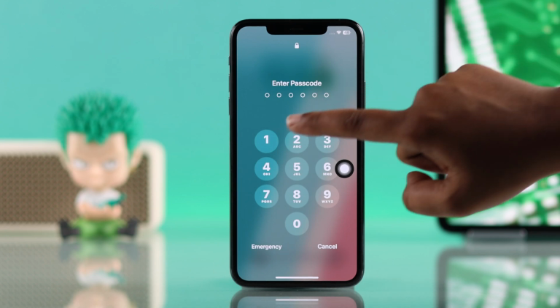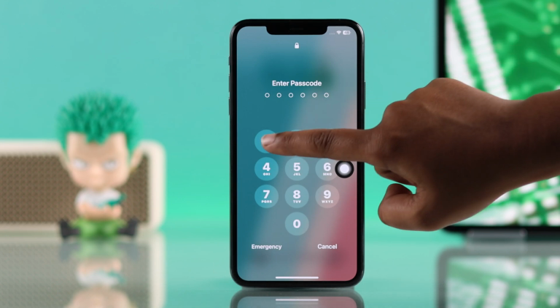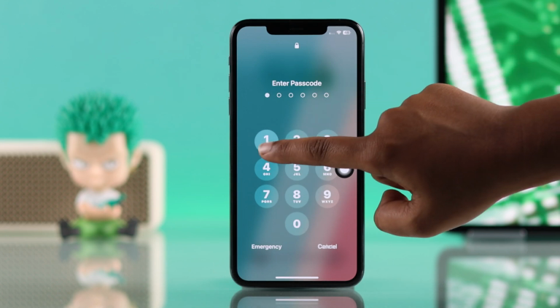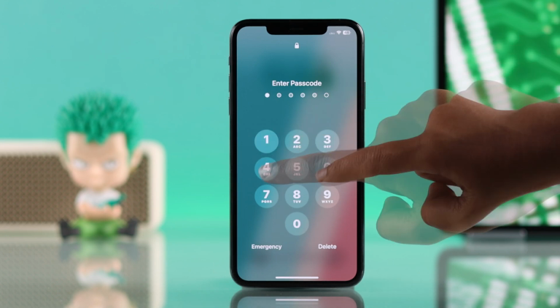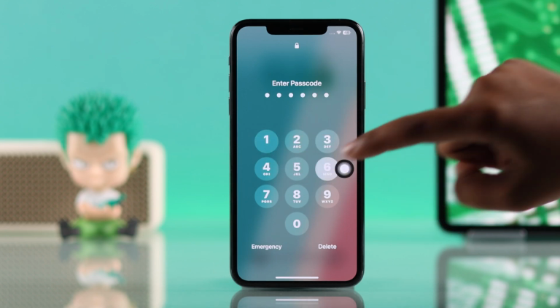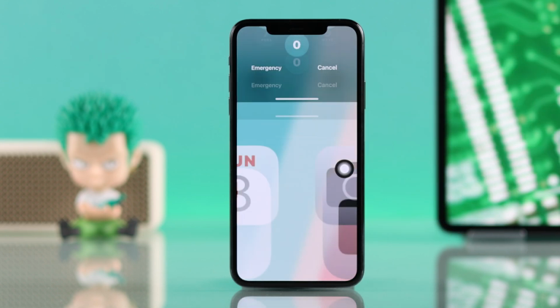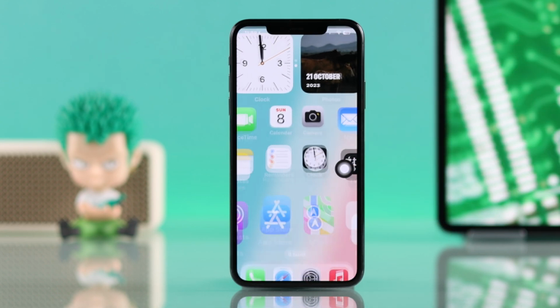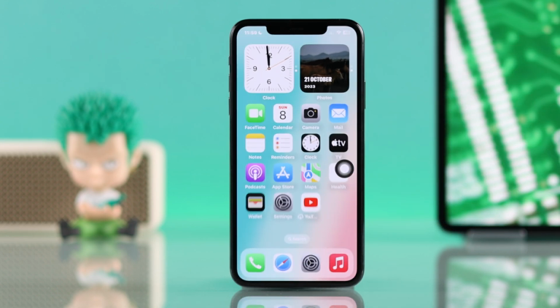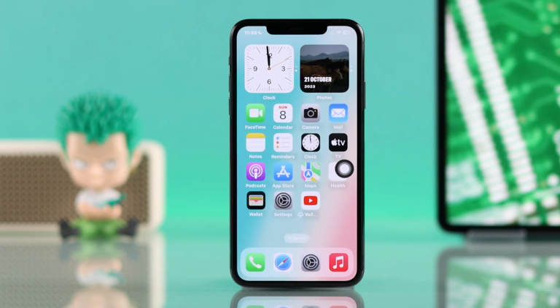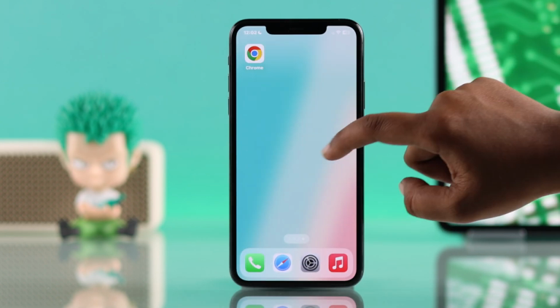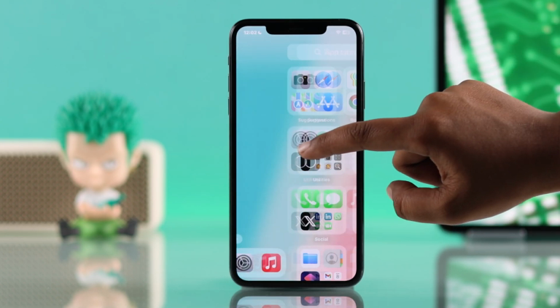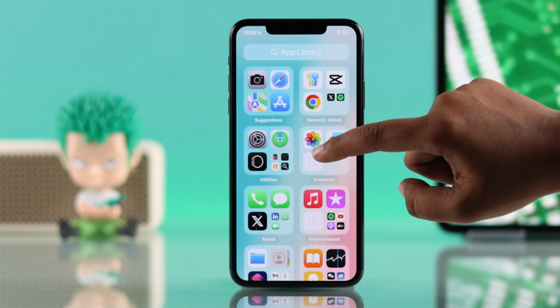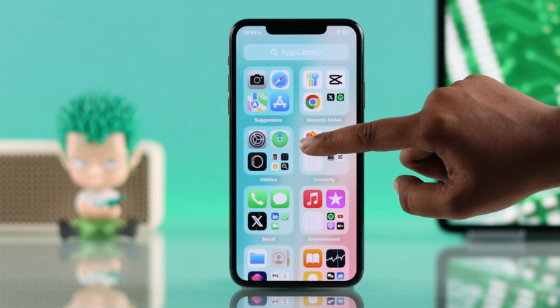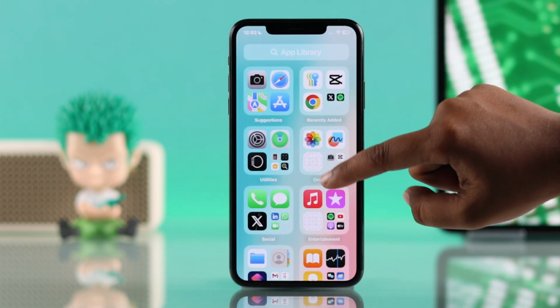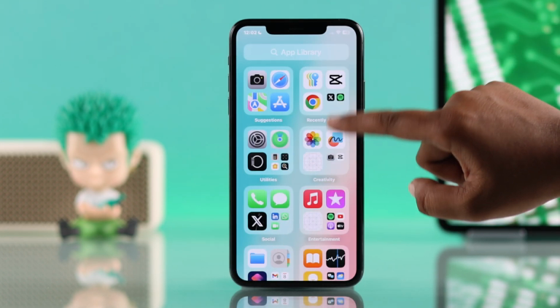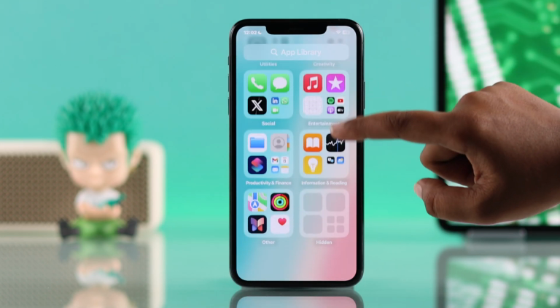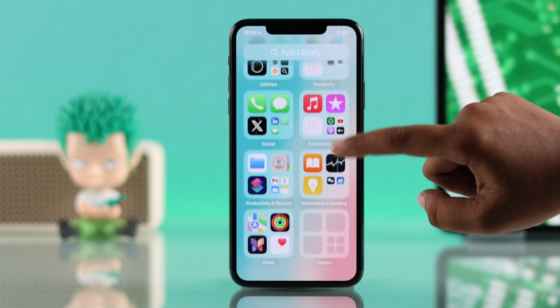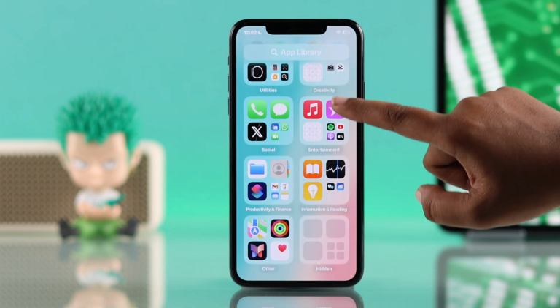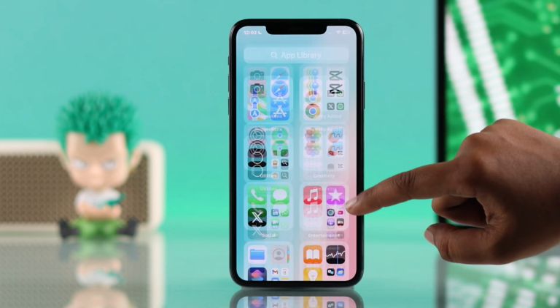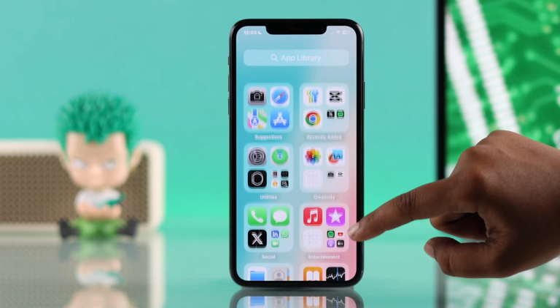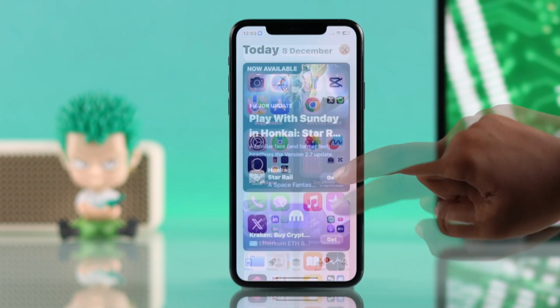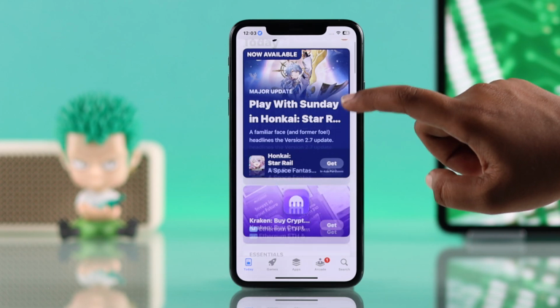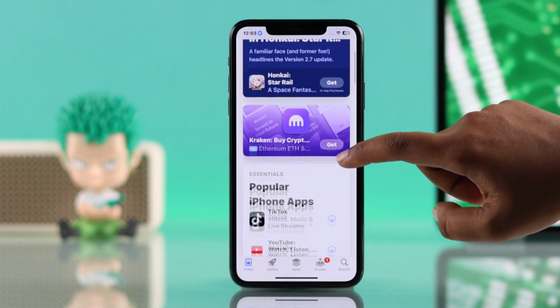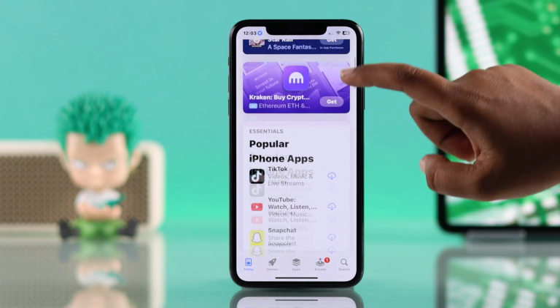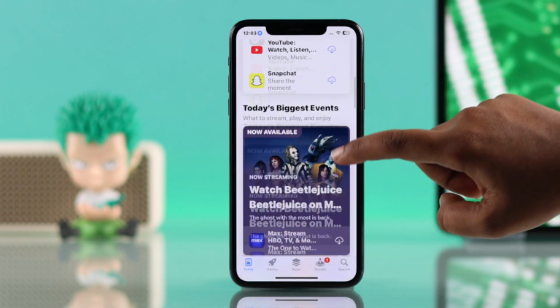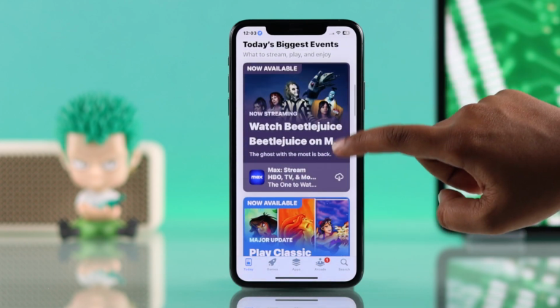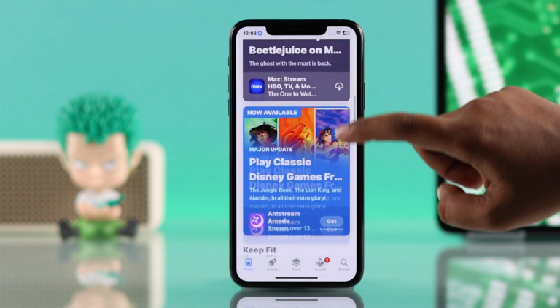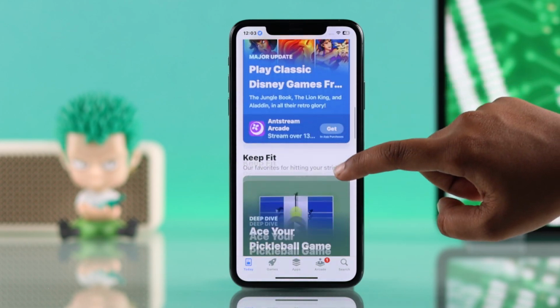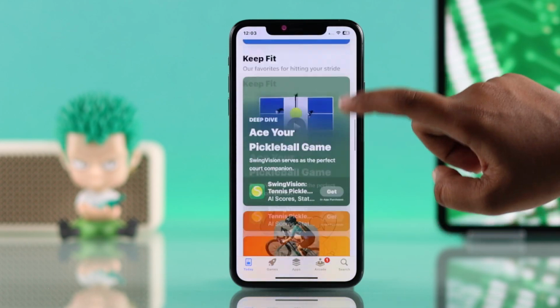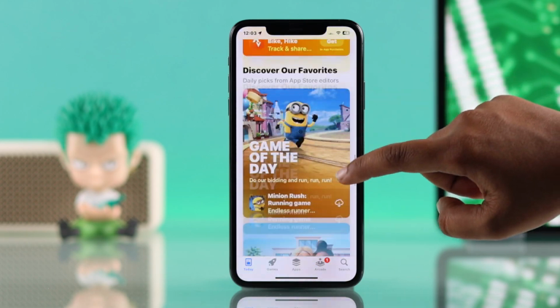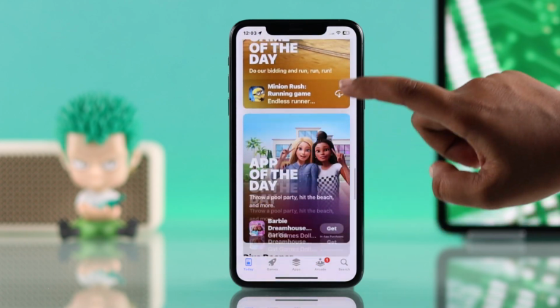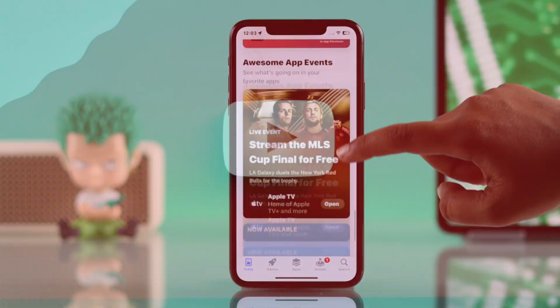And that's it. Your iPhone 11 RAM is cleared and you will notice a faster performance right away. Hope this helps.